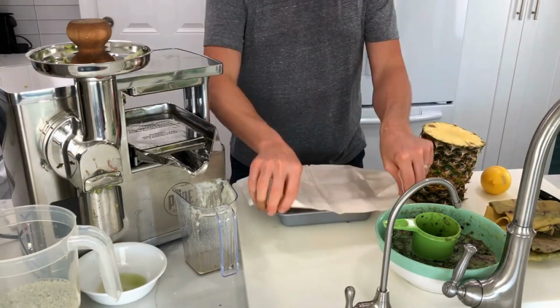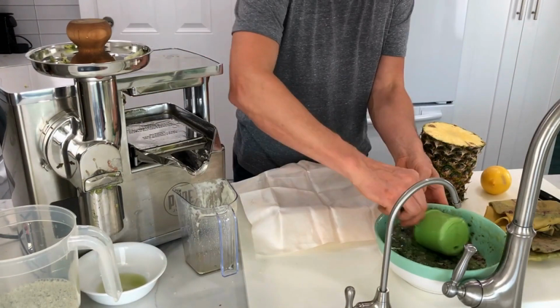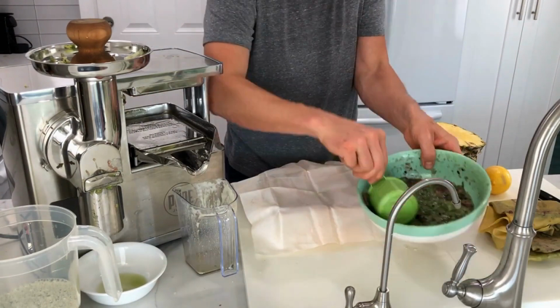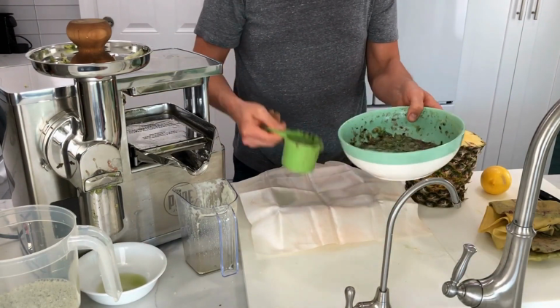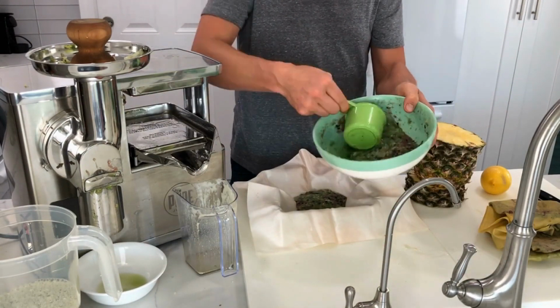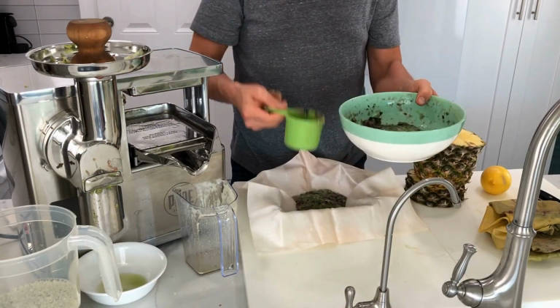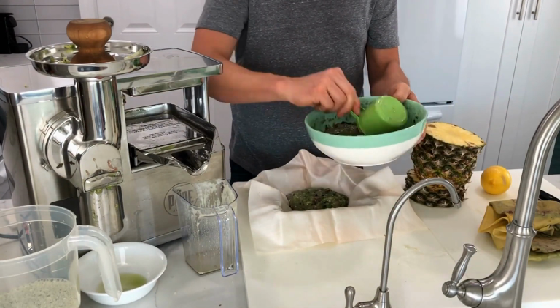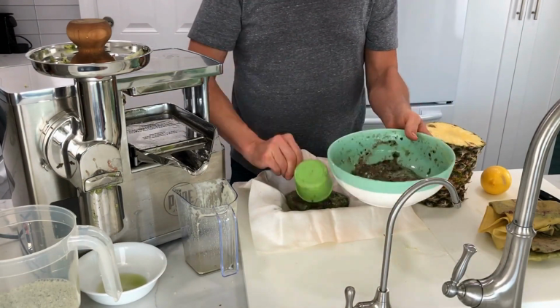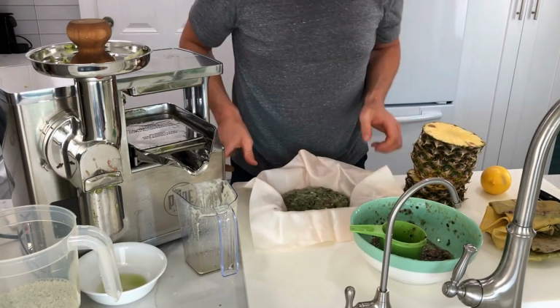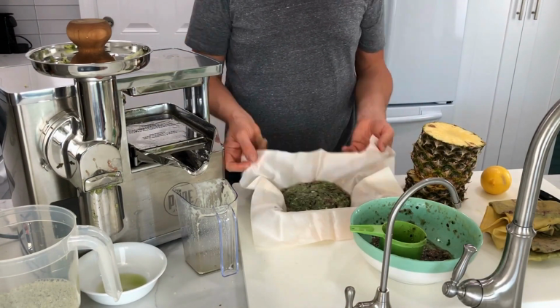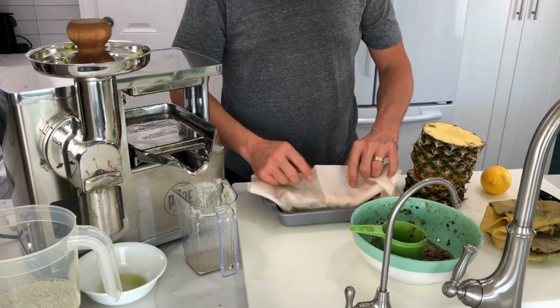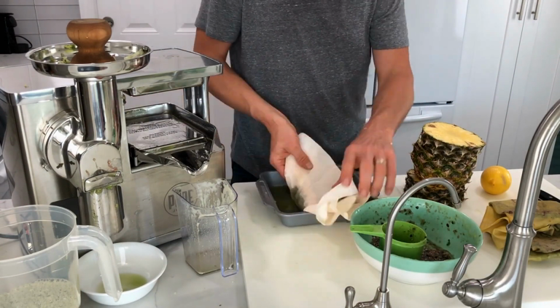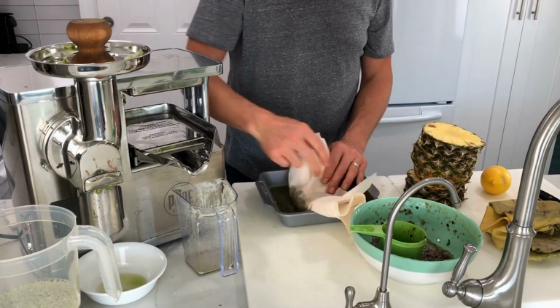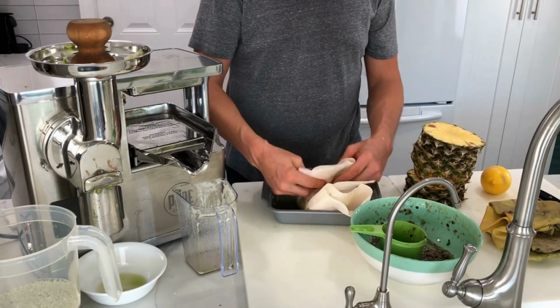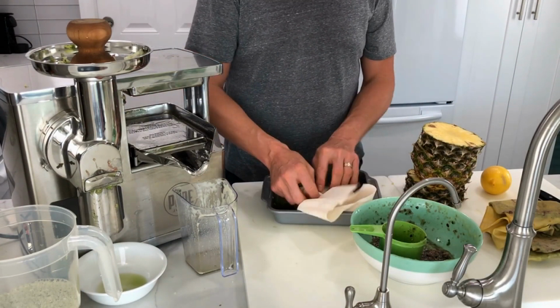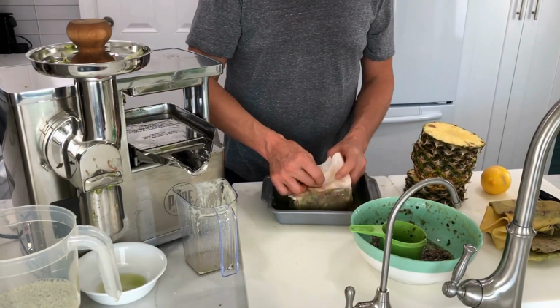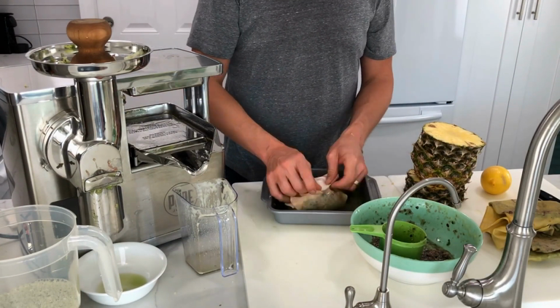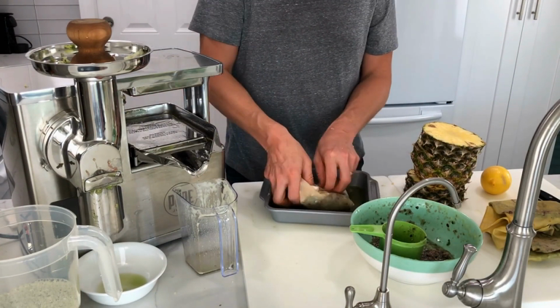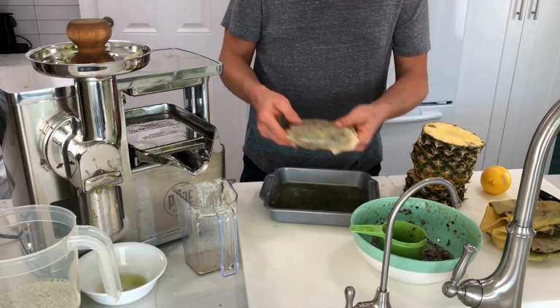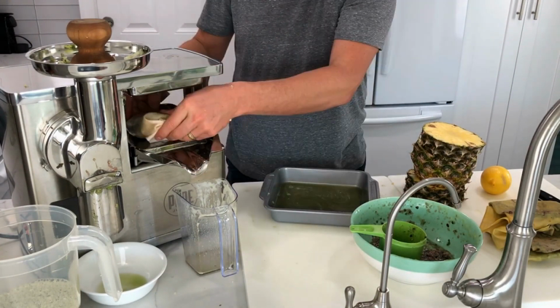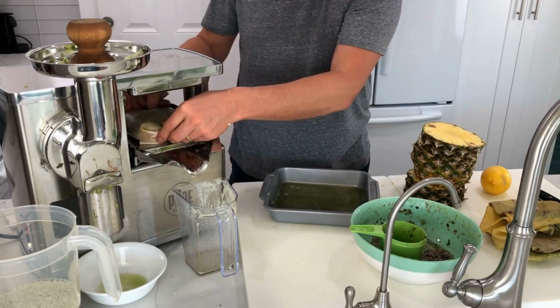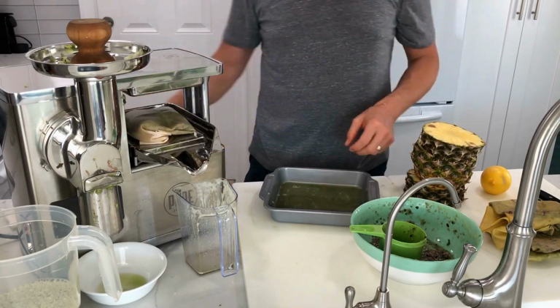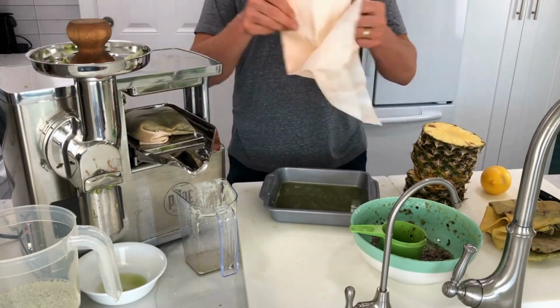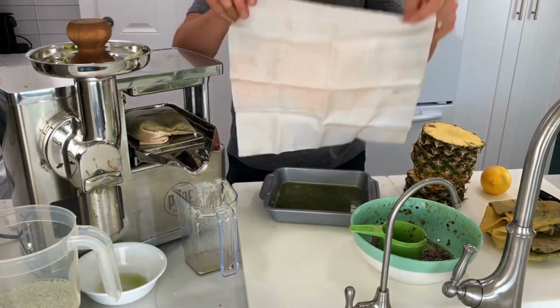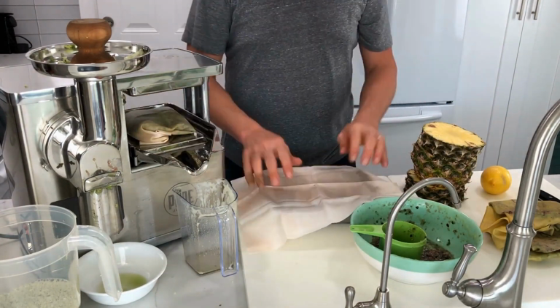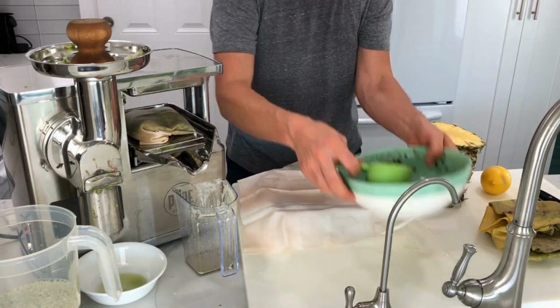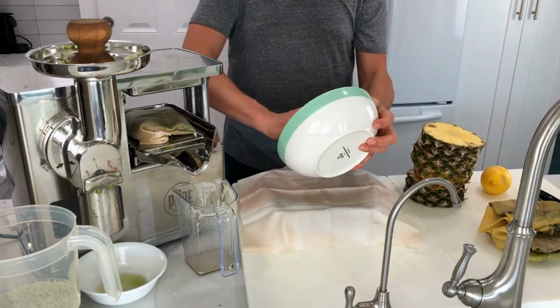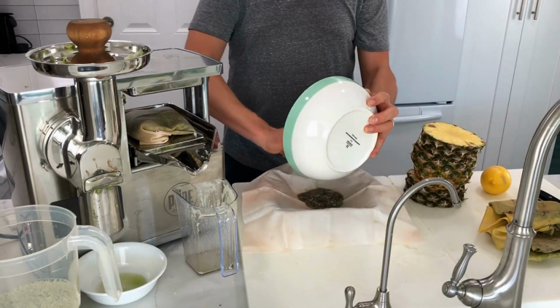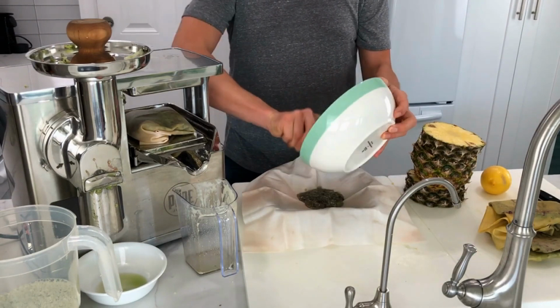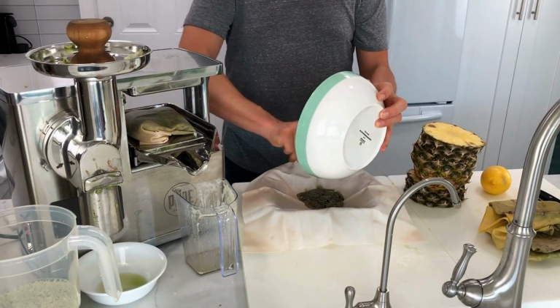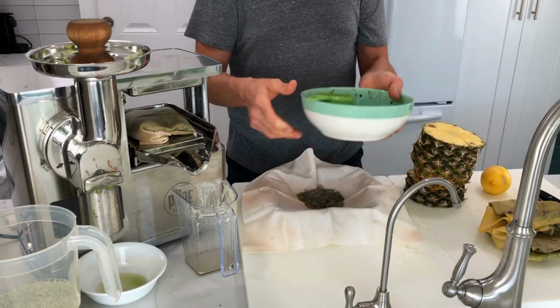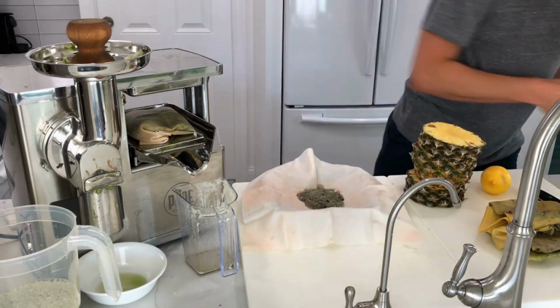The lemon and the pineapple don't need to be ground up first. You just cut them, wrap them, and place them on the press. Super fast and simple.